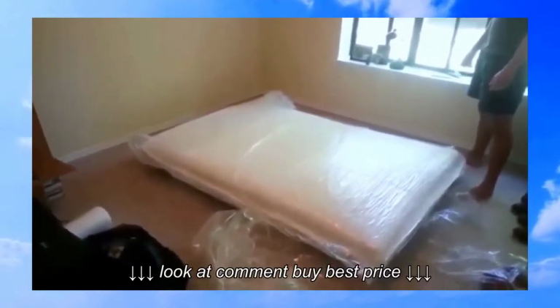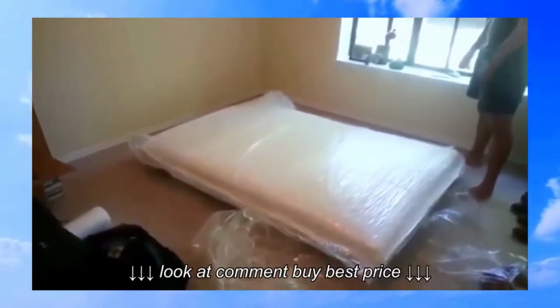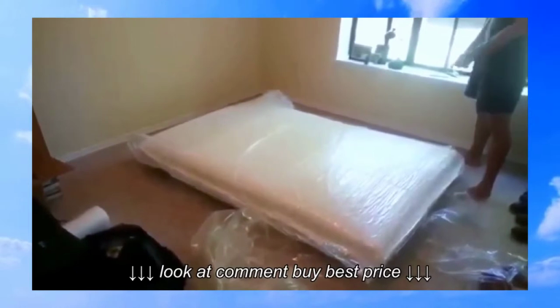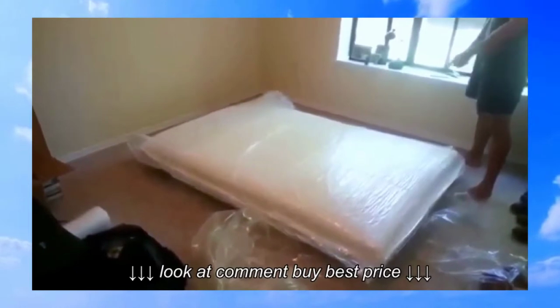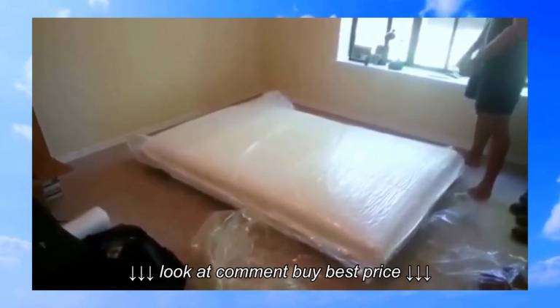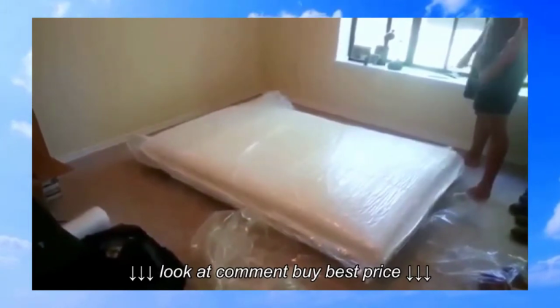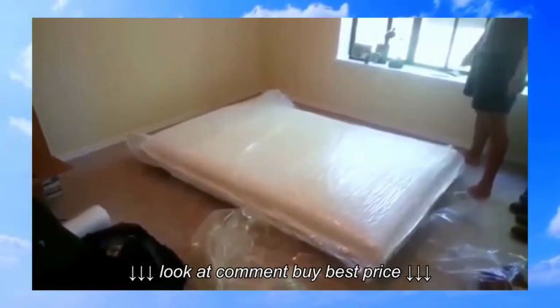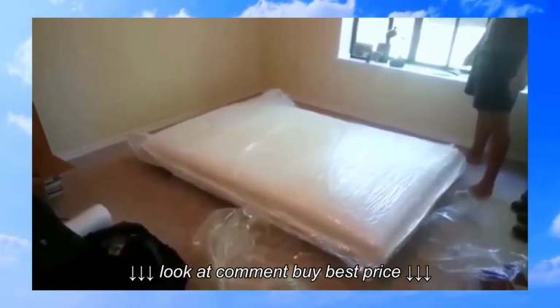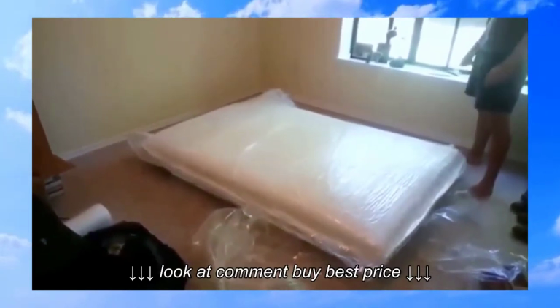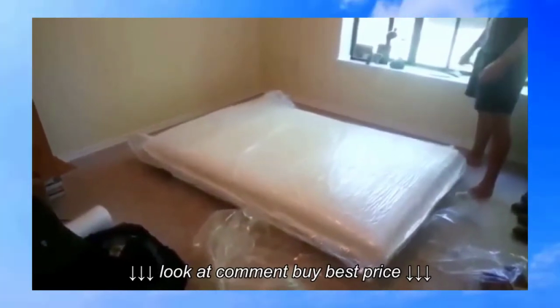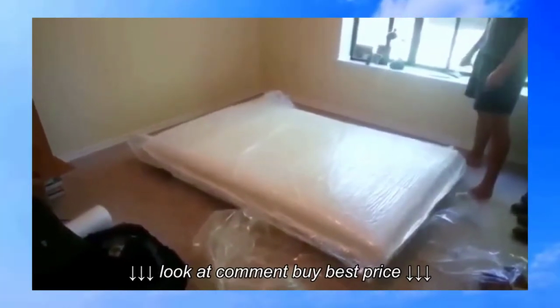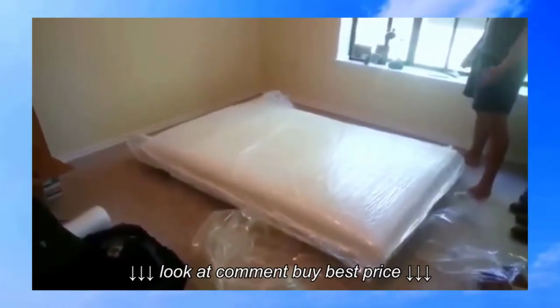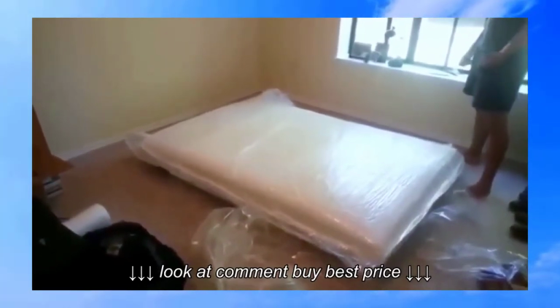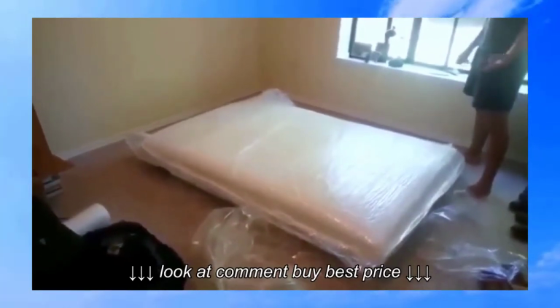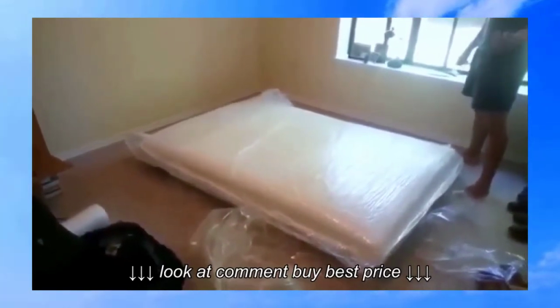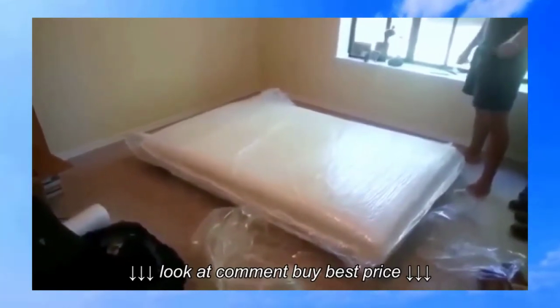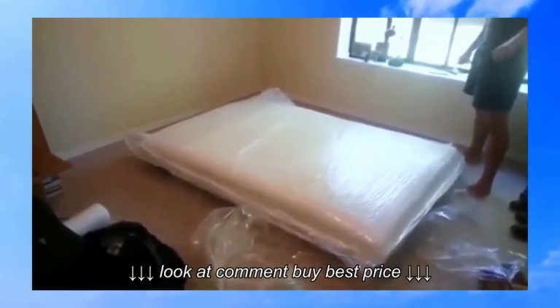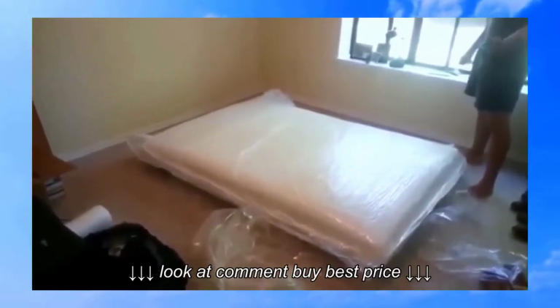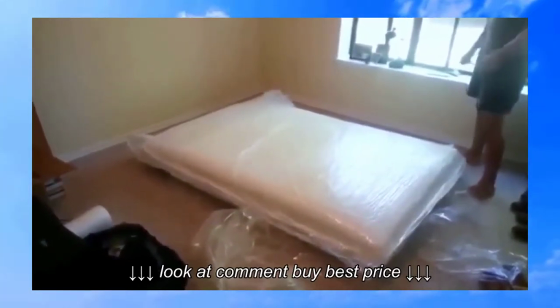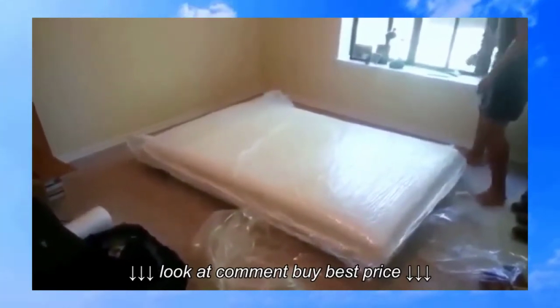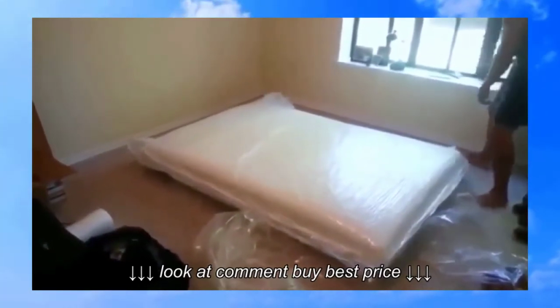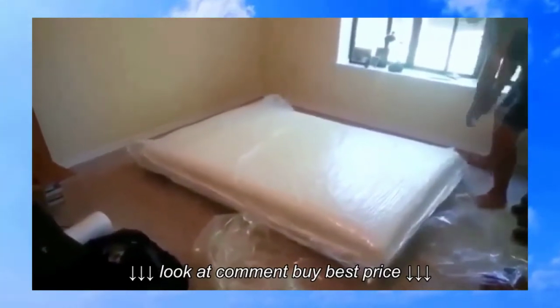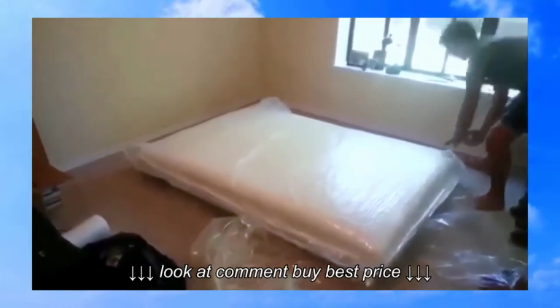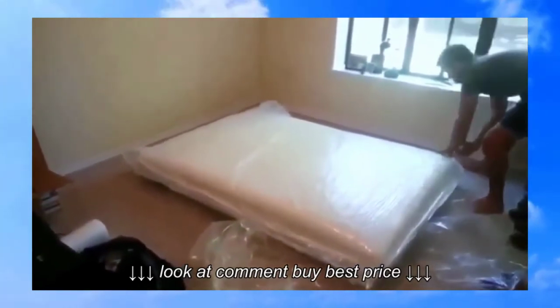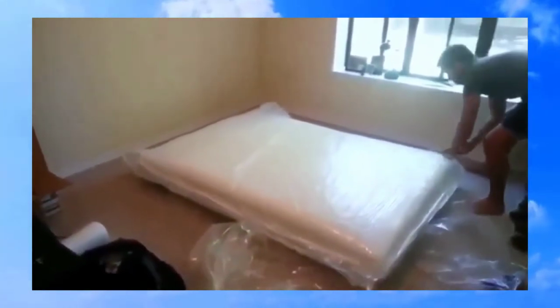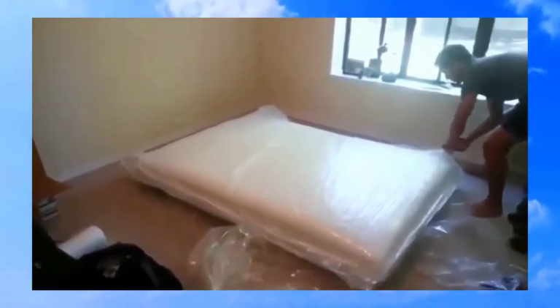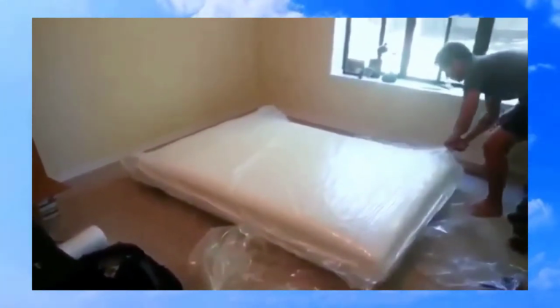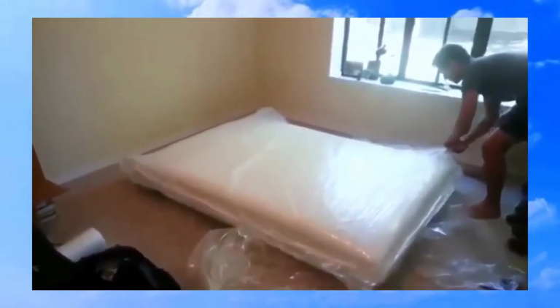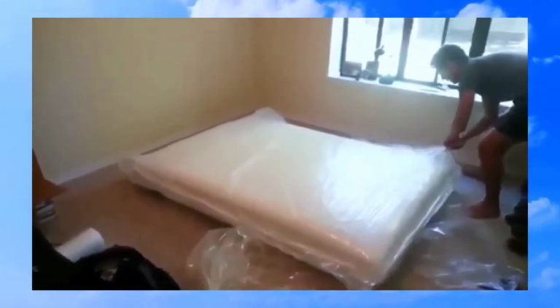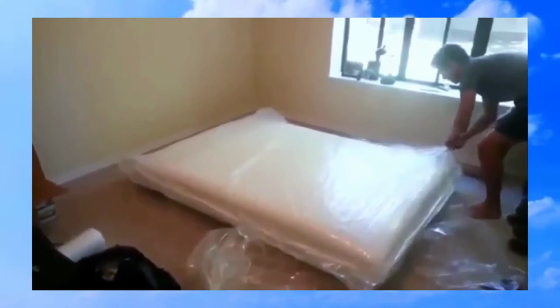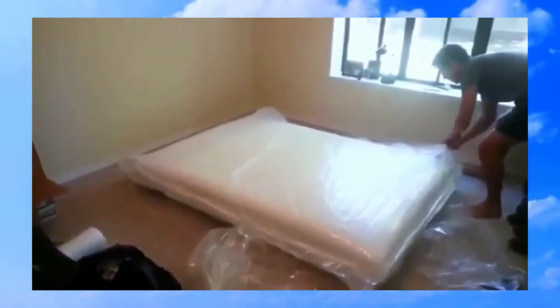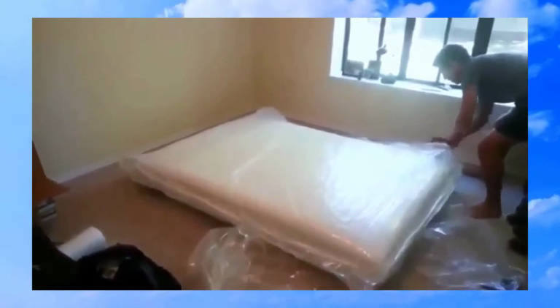So this is a 10-inch one. They make two sizes, a 5 and a 10, so this is the bigger one. It's only a full size though.